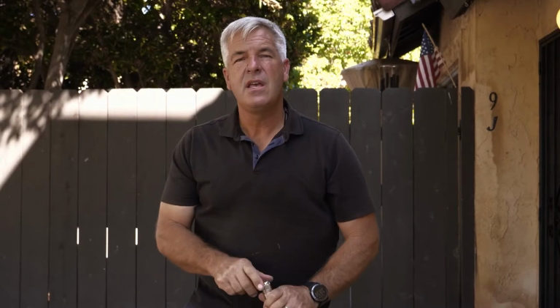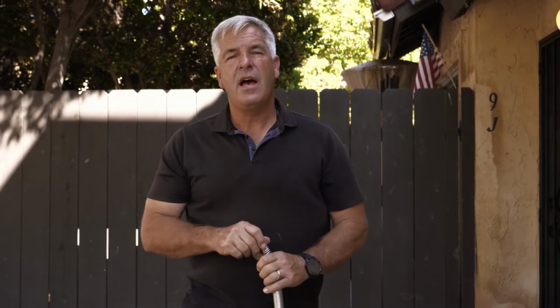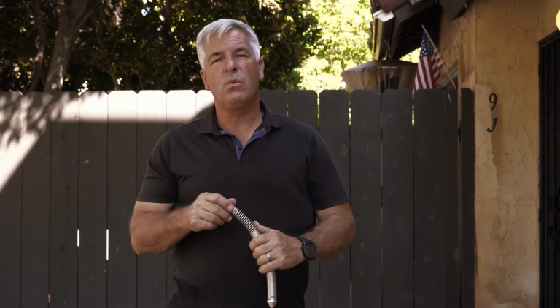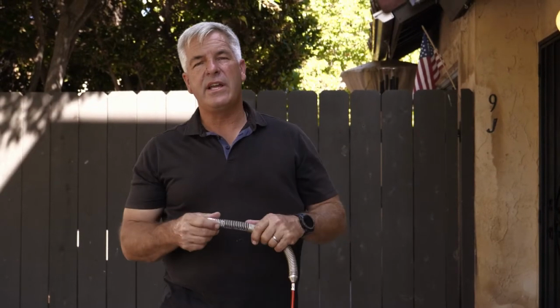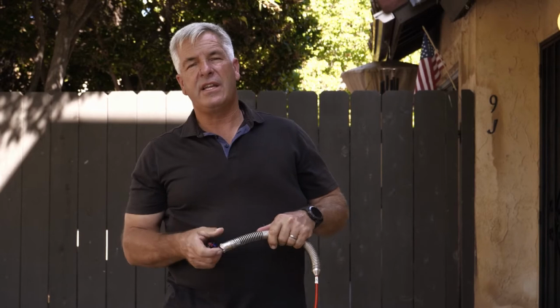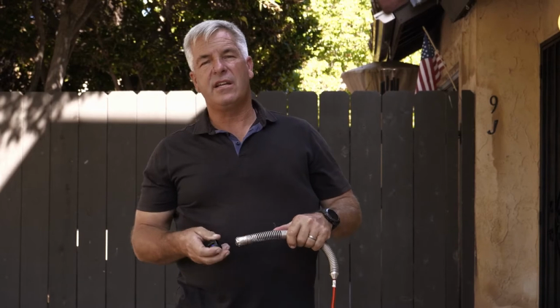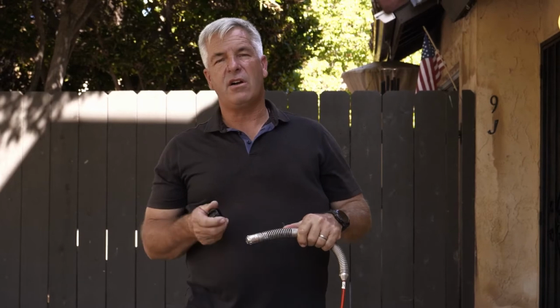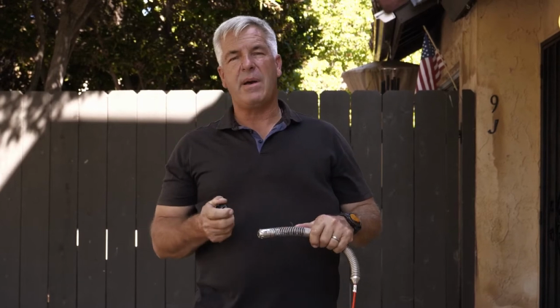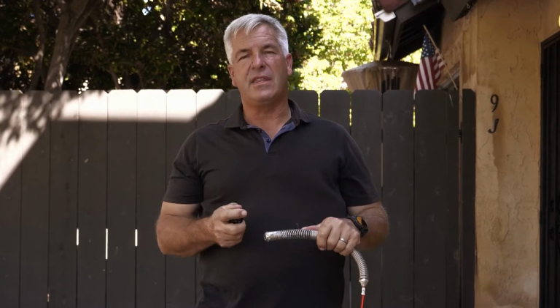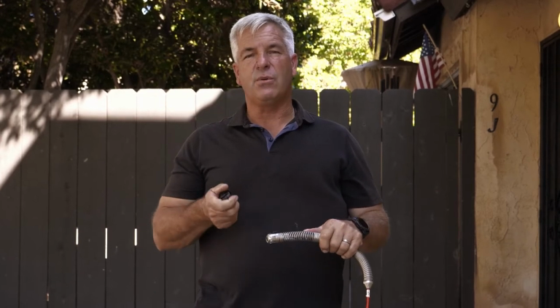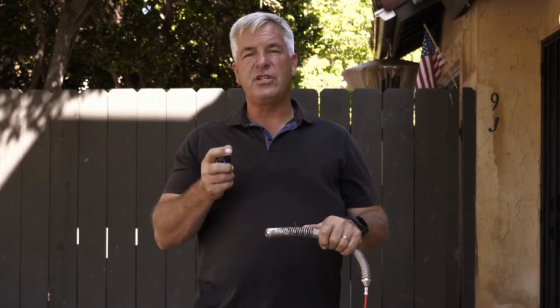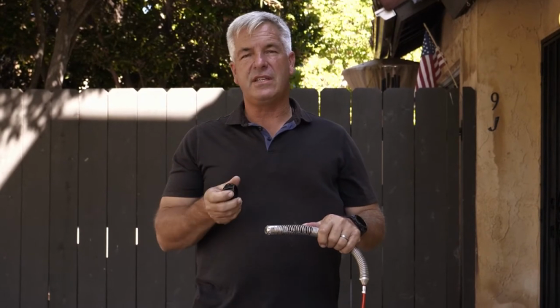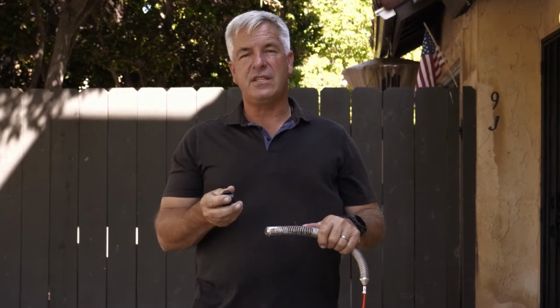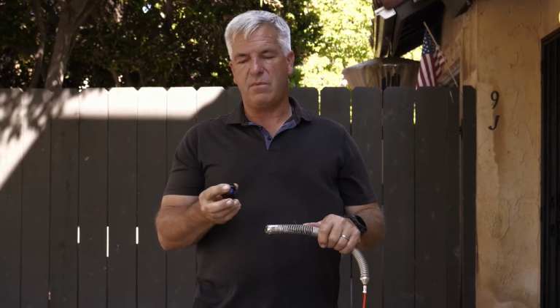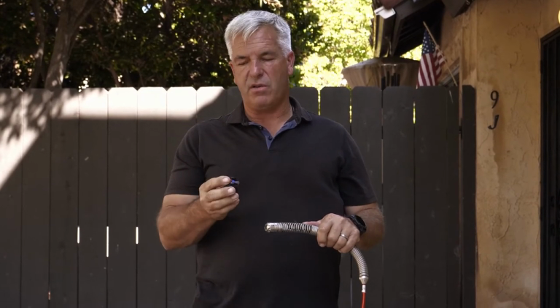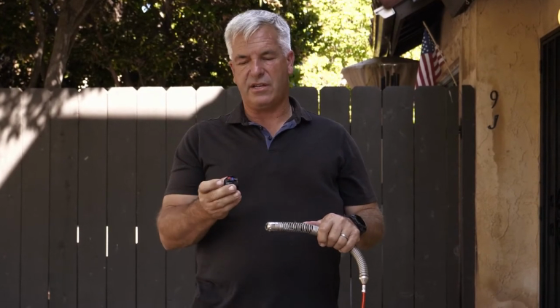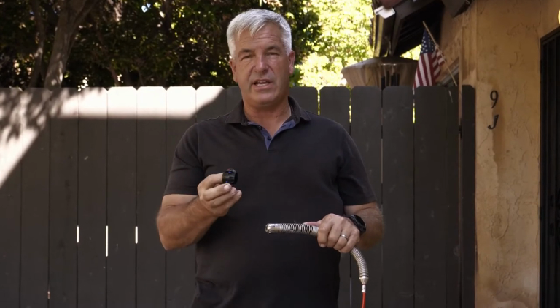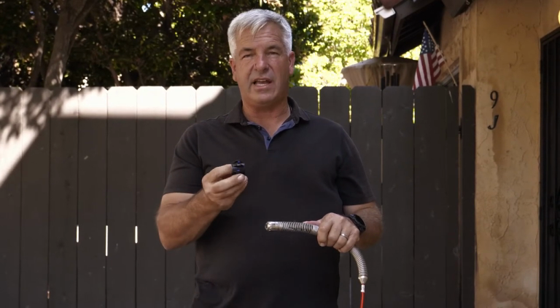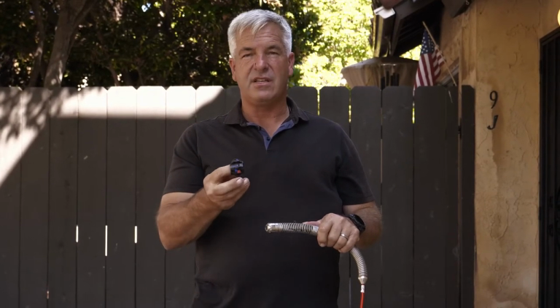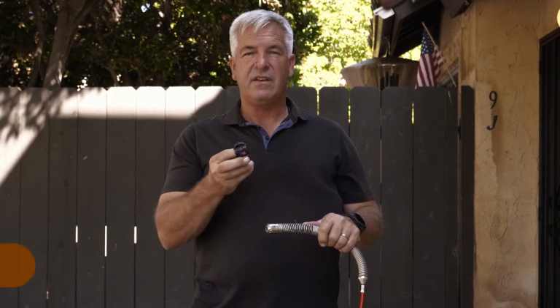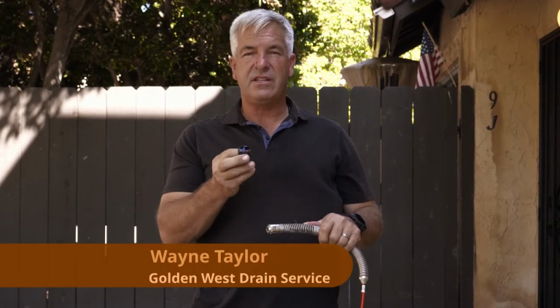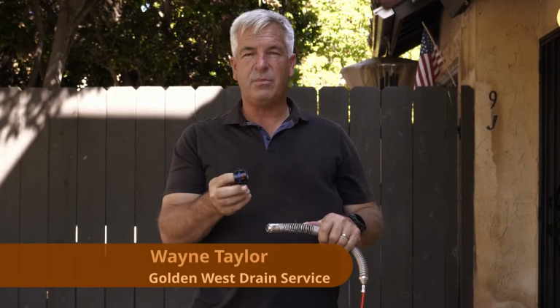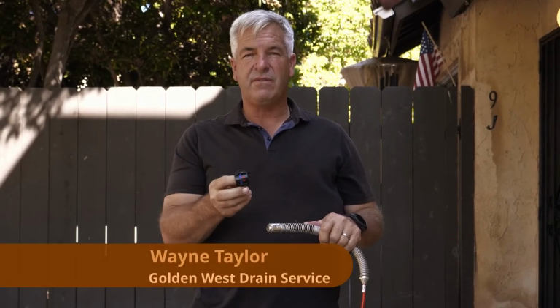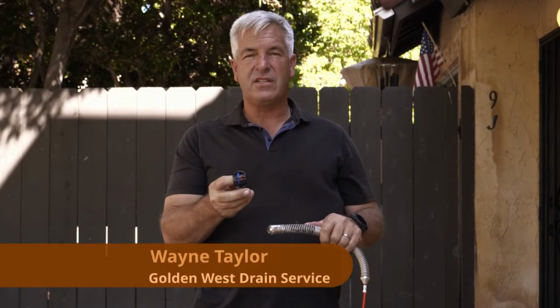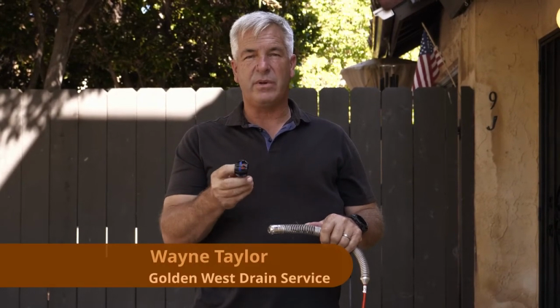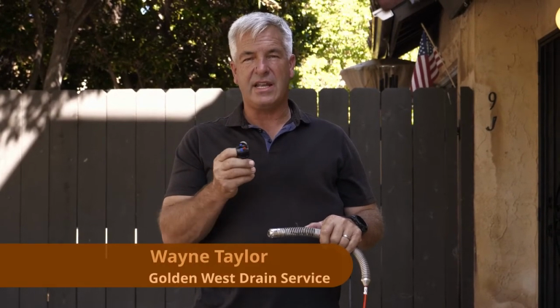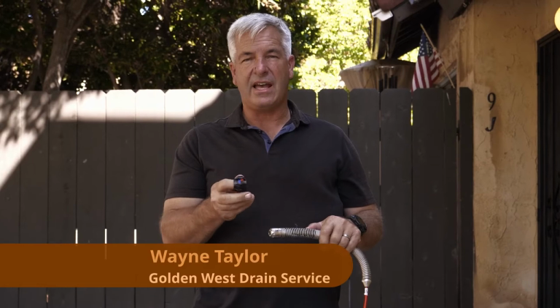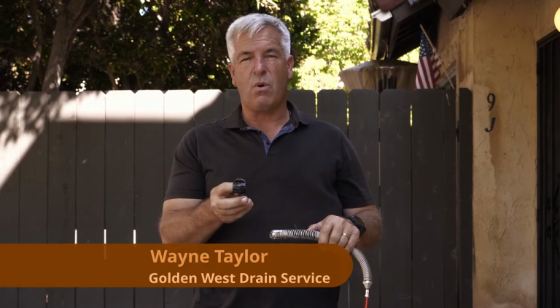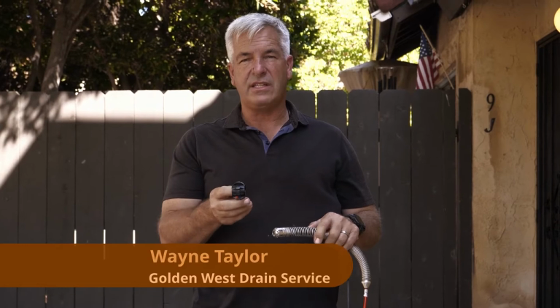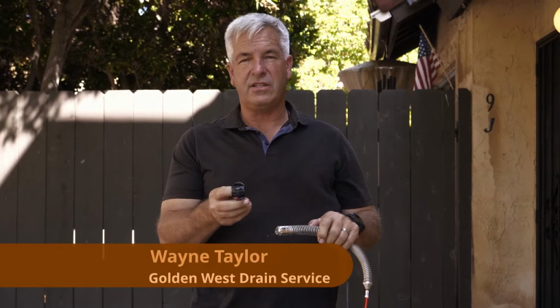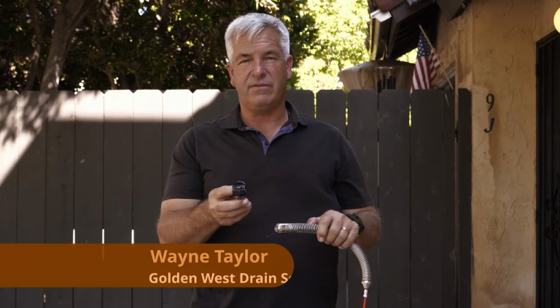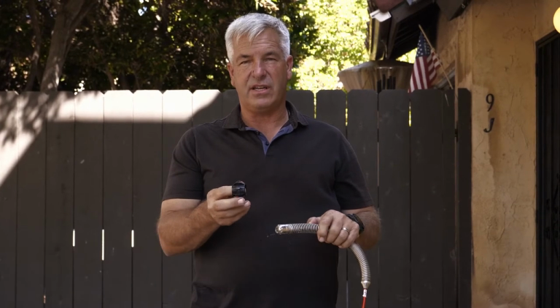Hi, we're here today to talk about the Rigid Sea Snake Ball Centering Guides. A very simple device but can add quality to your videos.